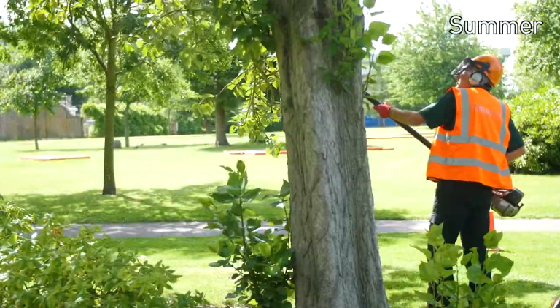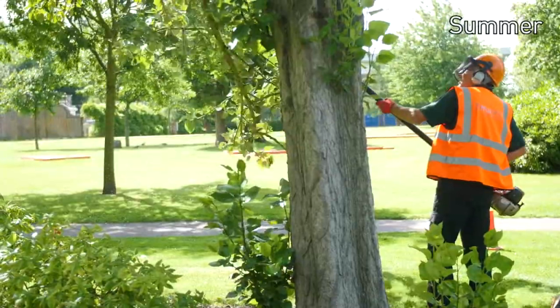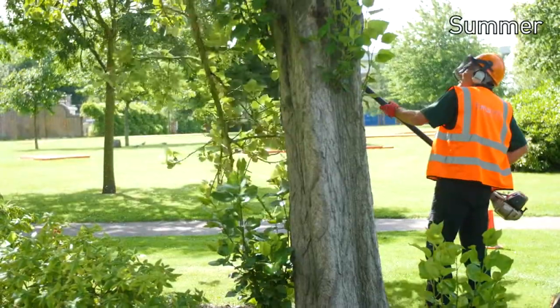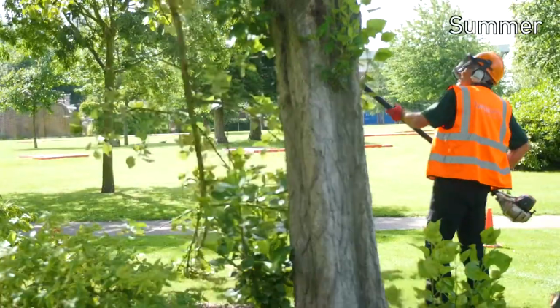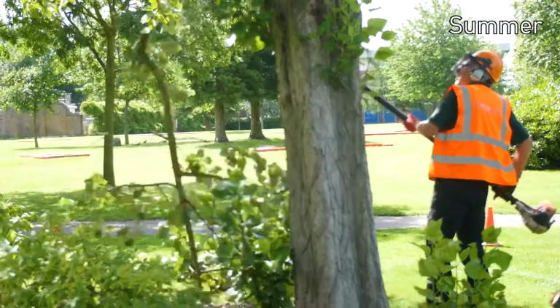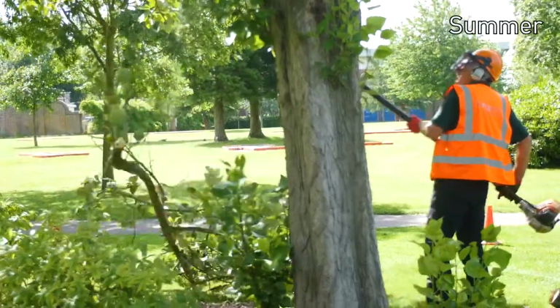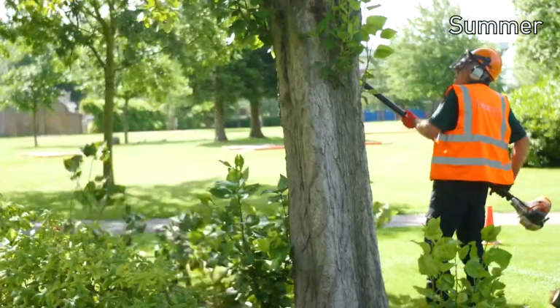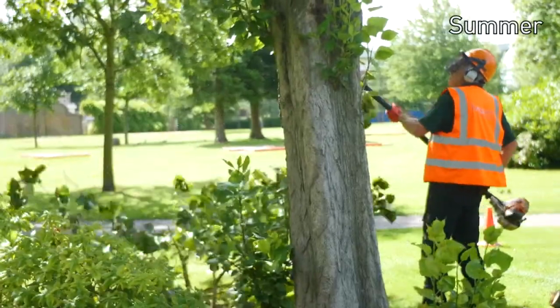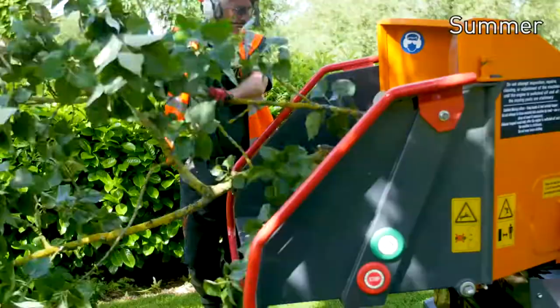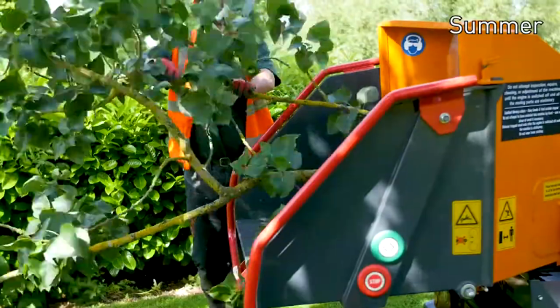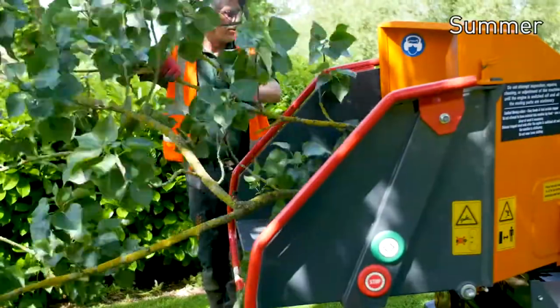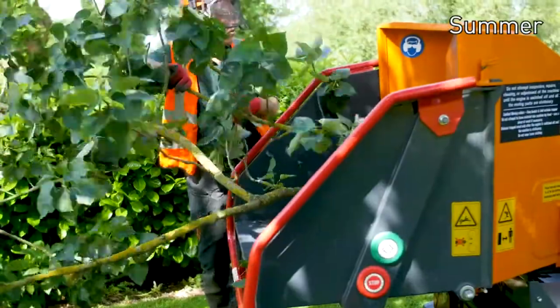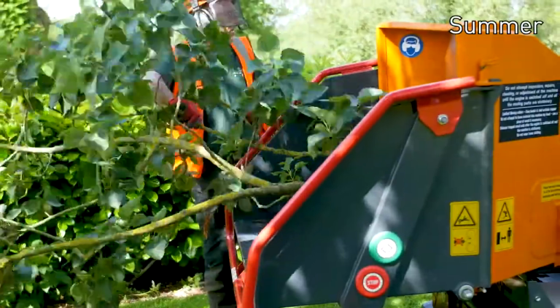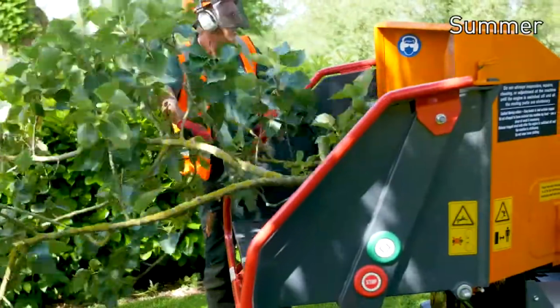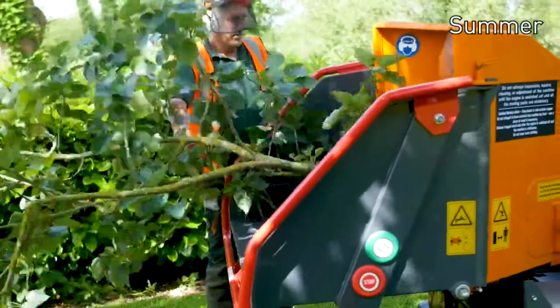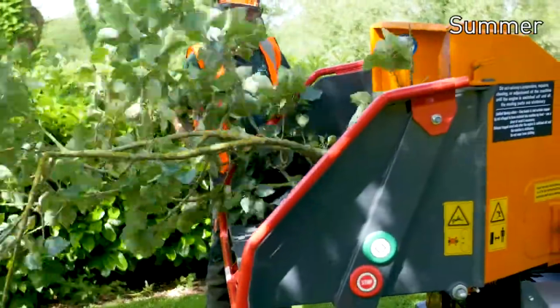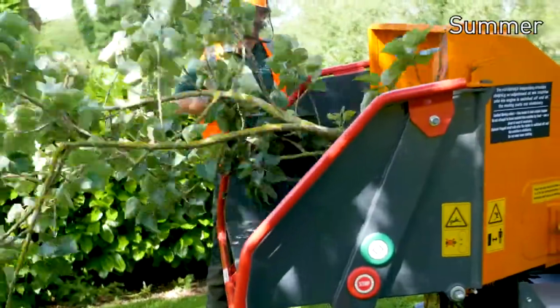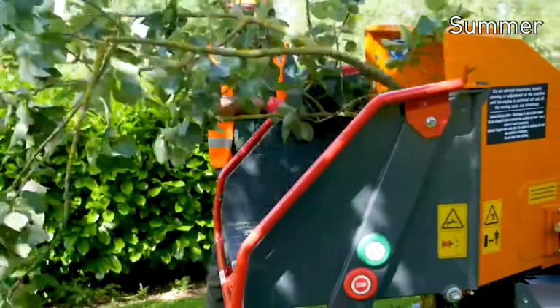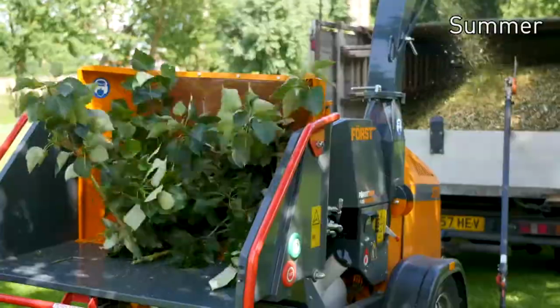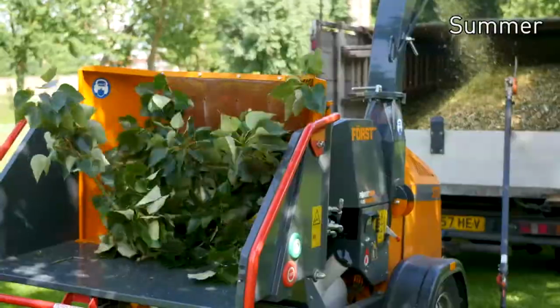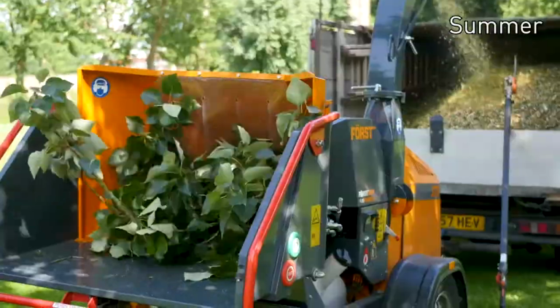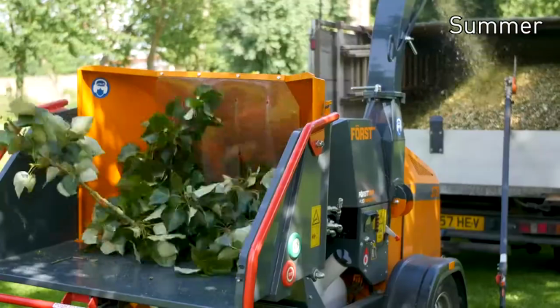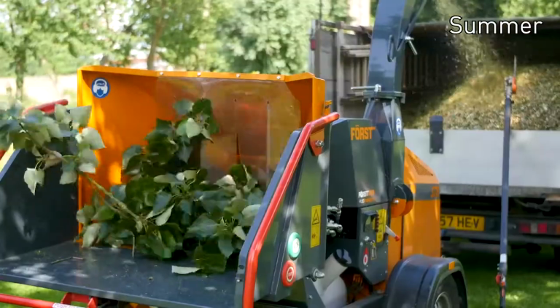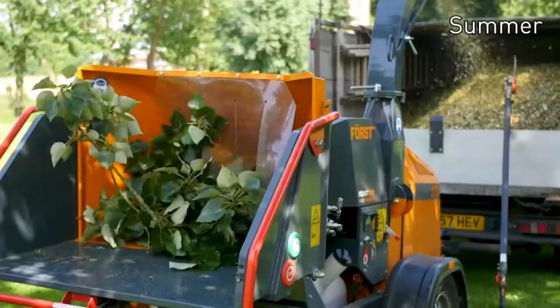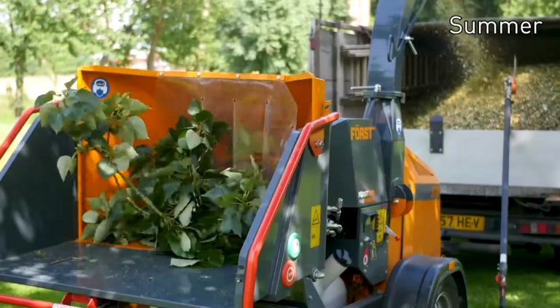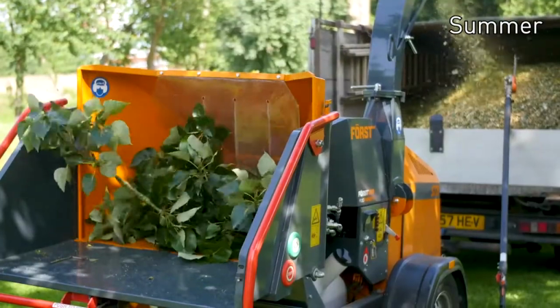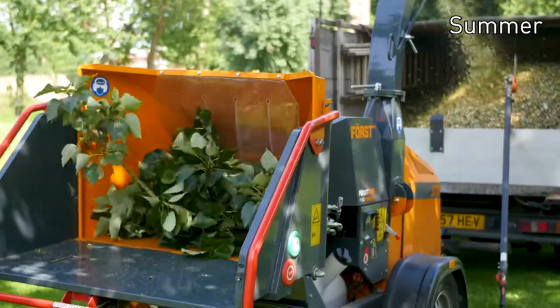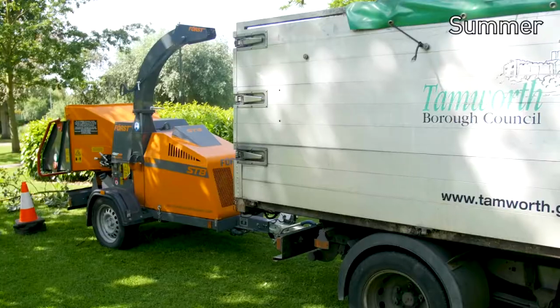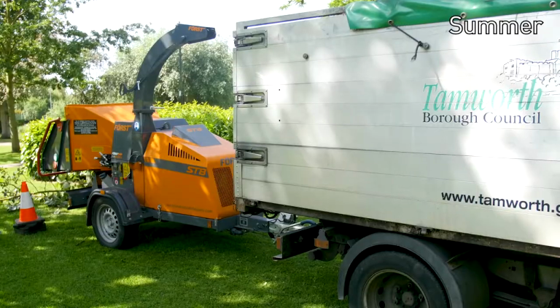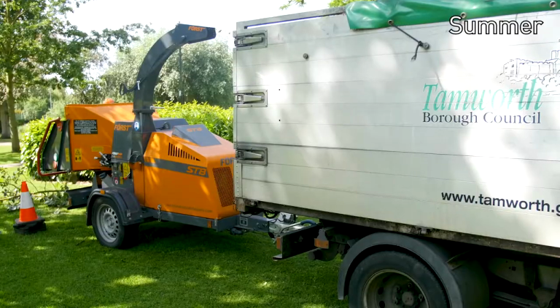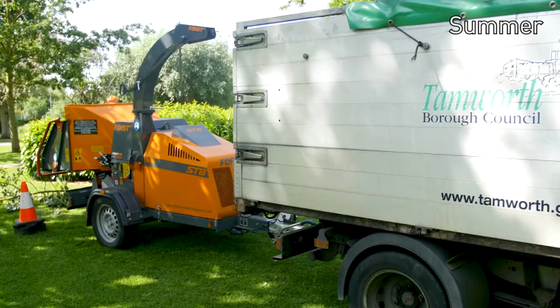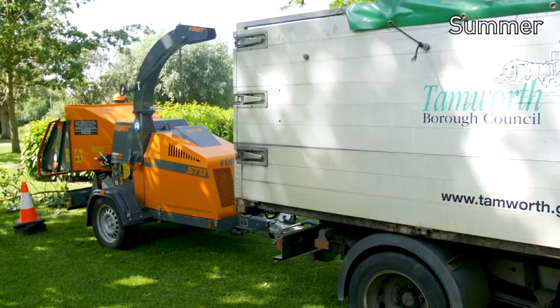We're ground lifting trees that are hanging low over footpaths, and removing epicormic growth growing from the base of the trees.